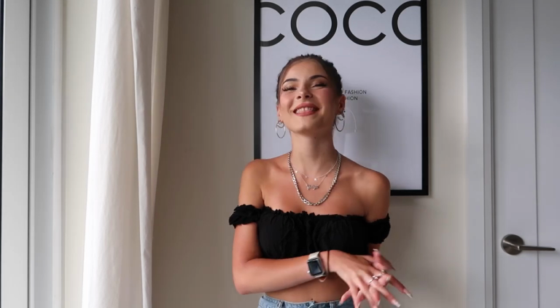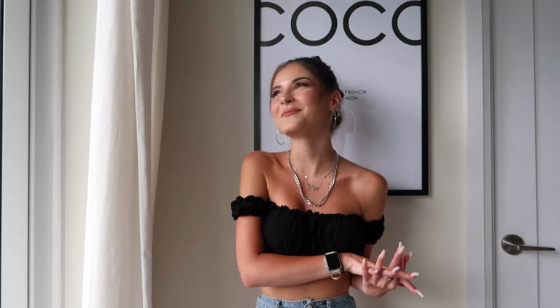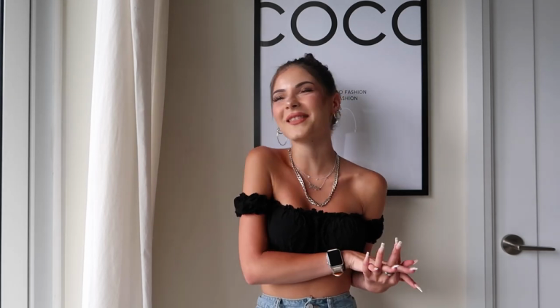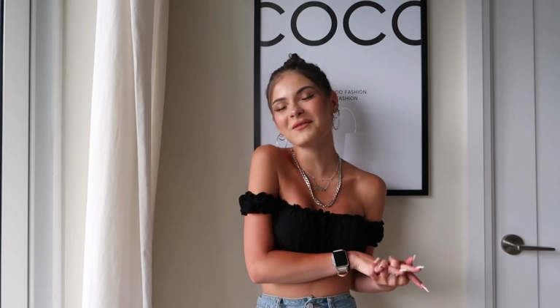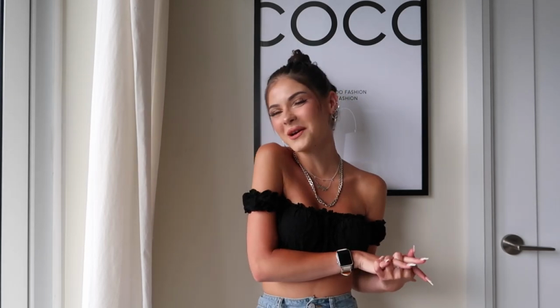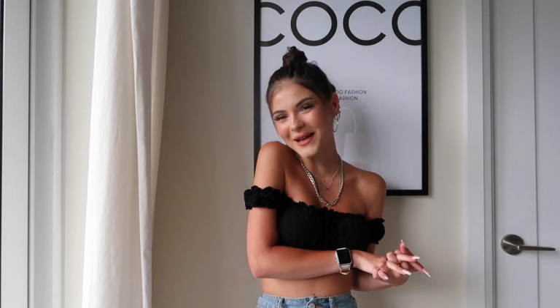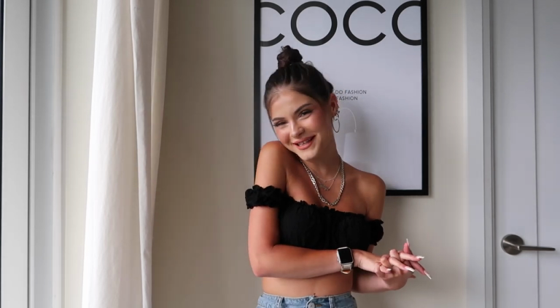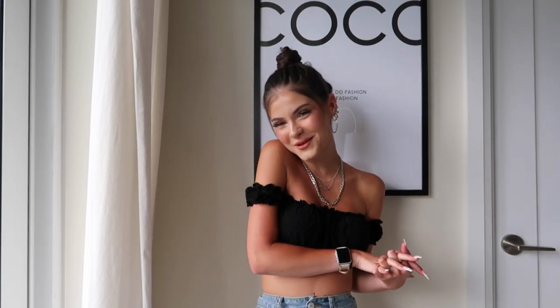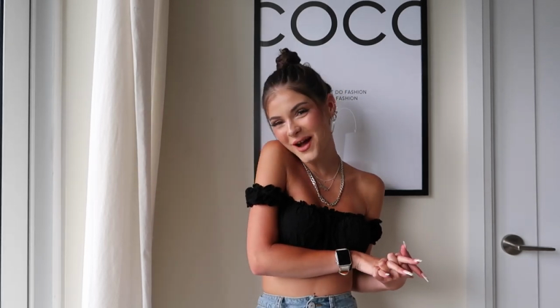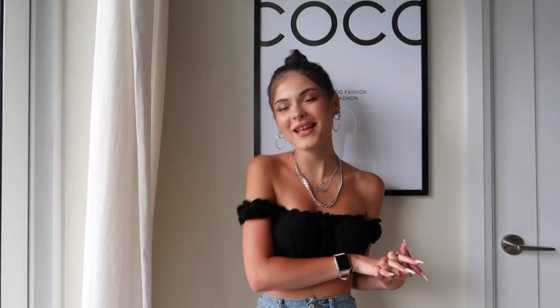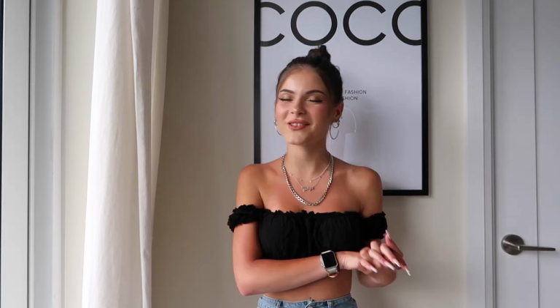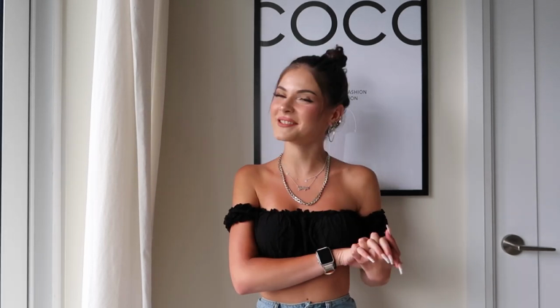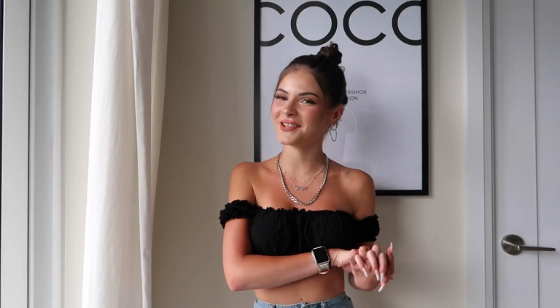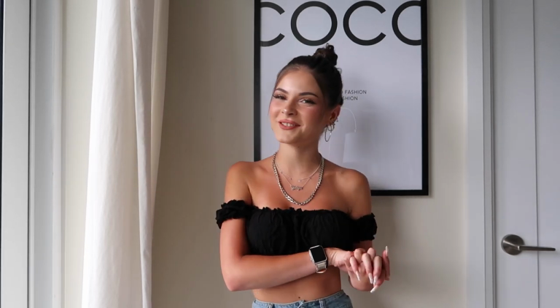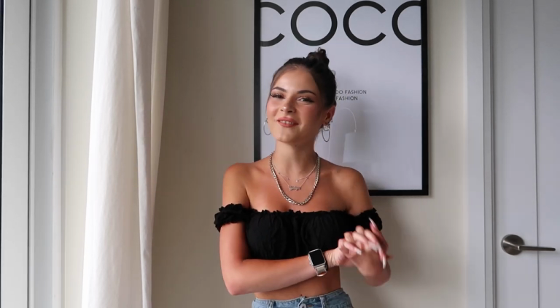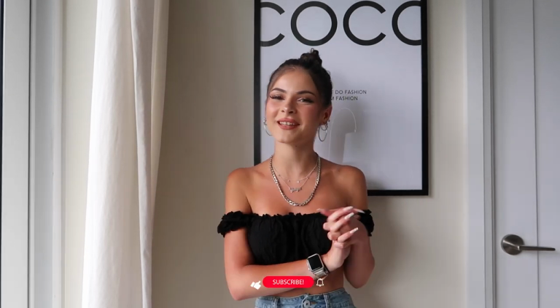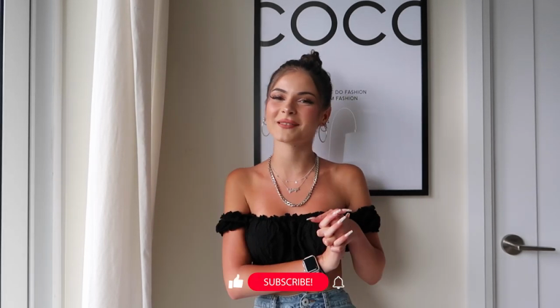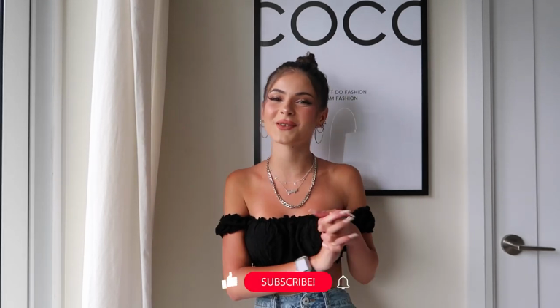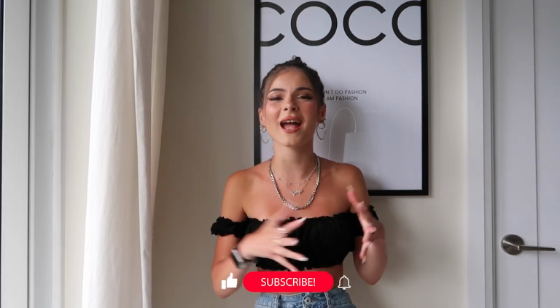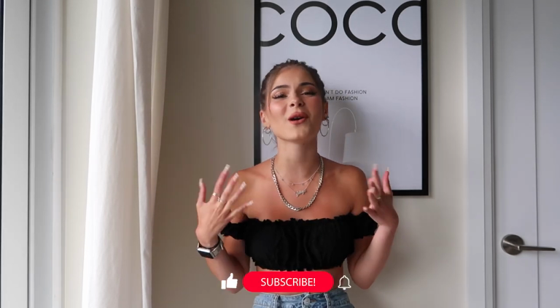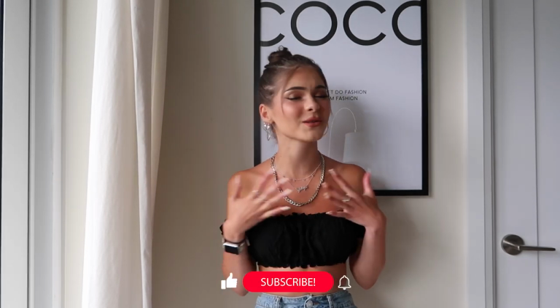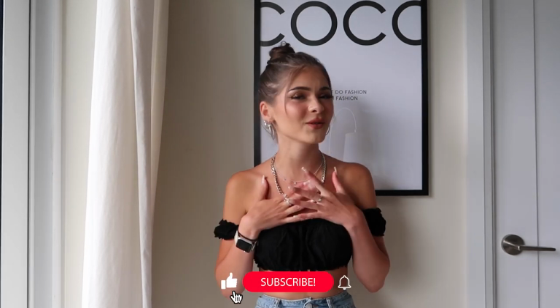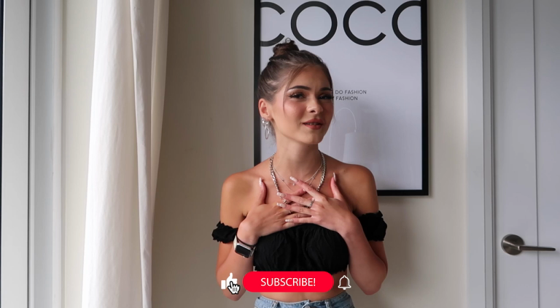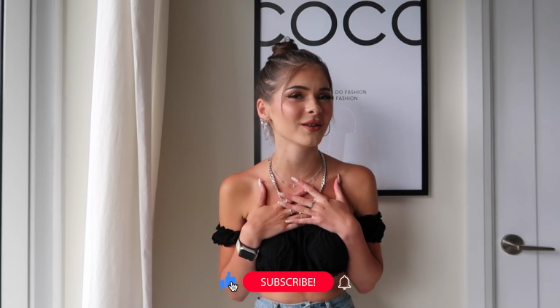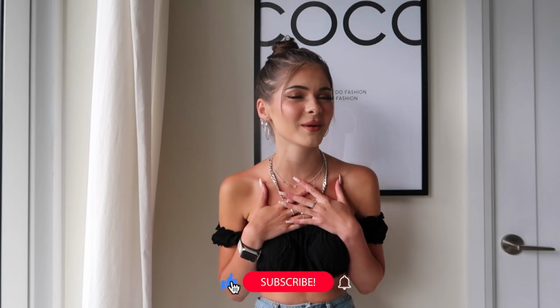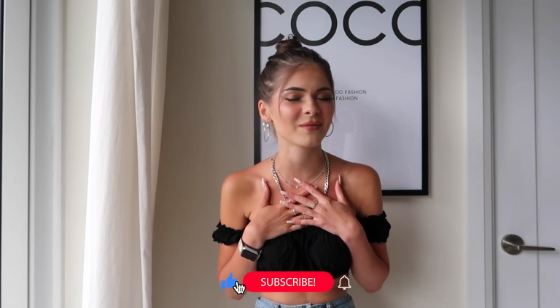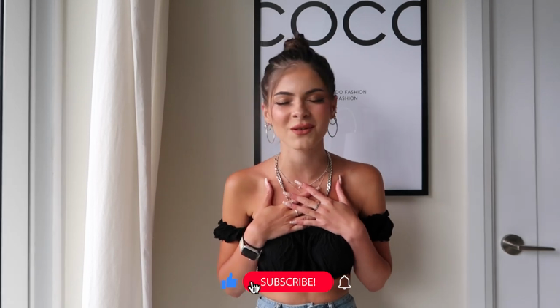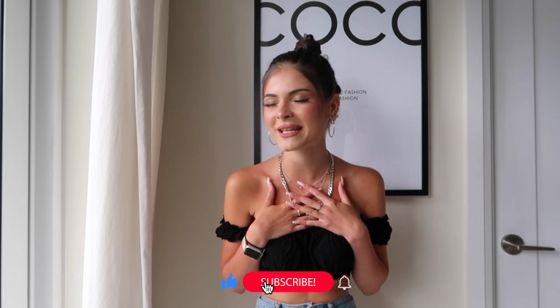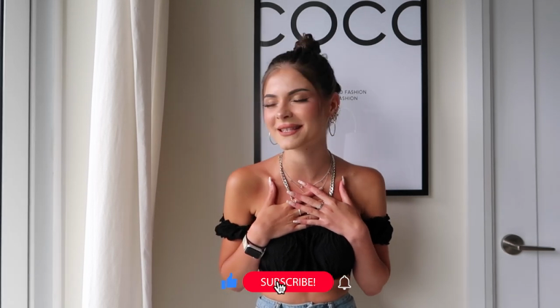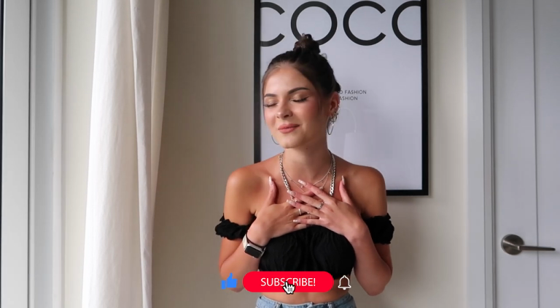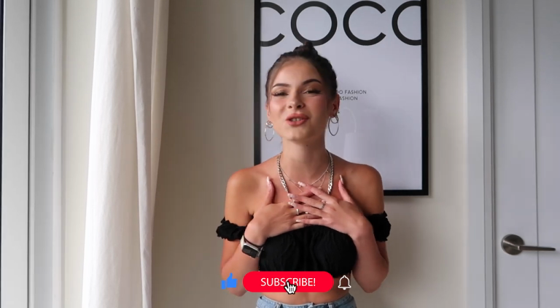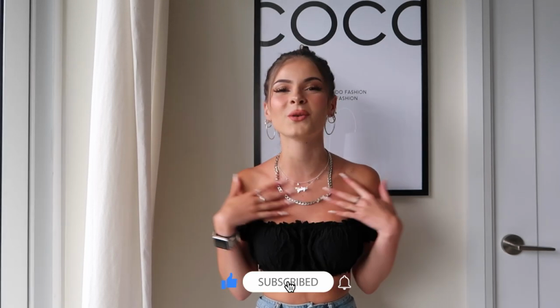Hello, my loves! Welcome back to KNY. If you guys are new here, do not forget to subscribe. Also, if you guys are new here, my name is Yulia. Nice to meet you.